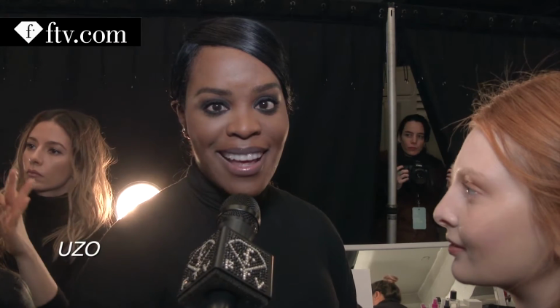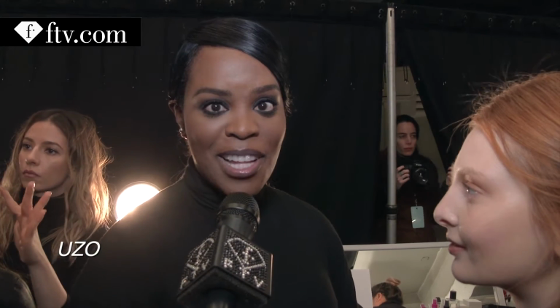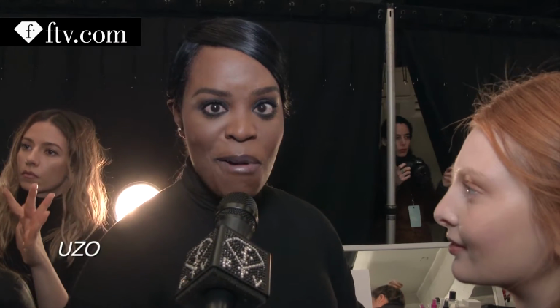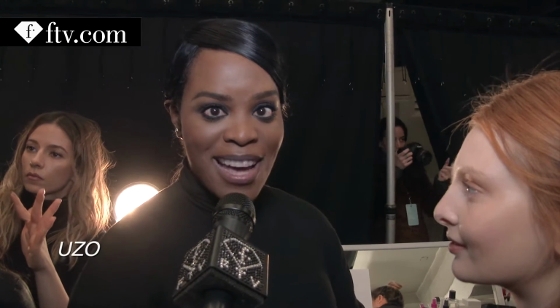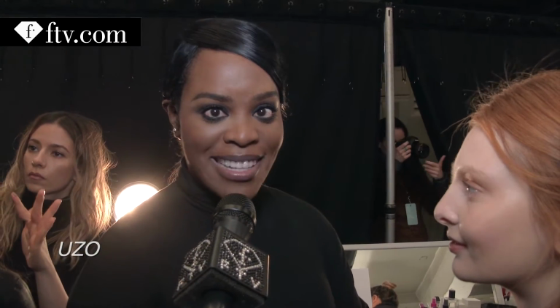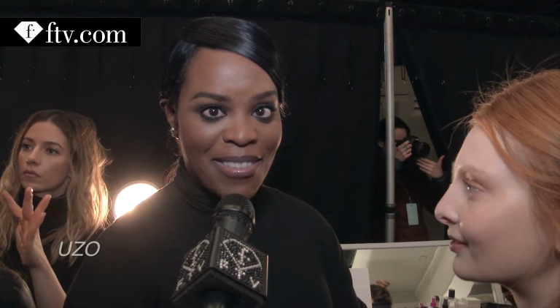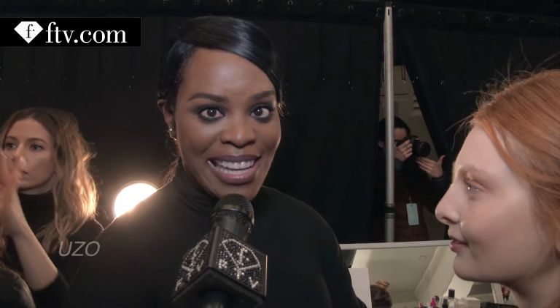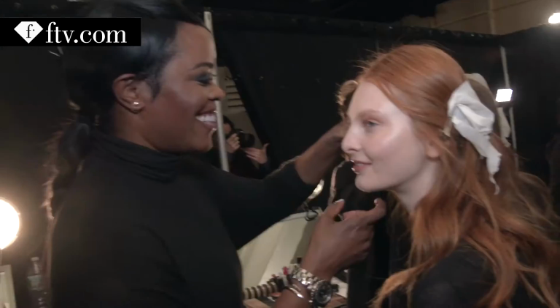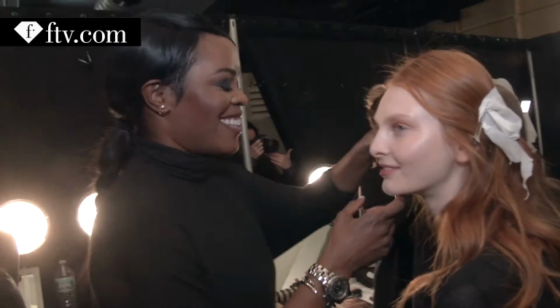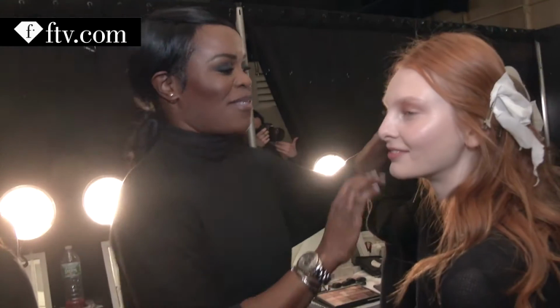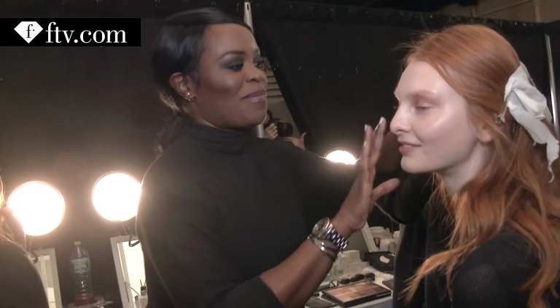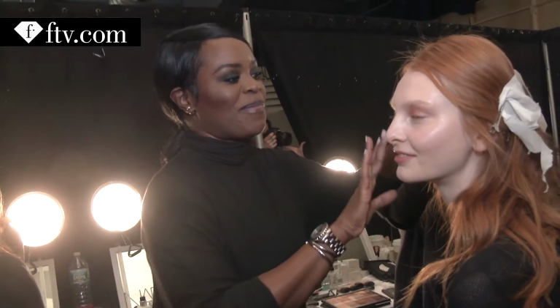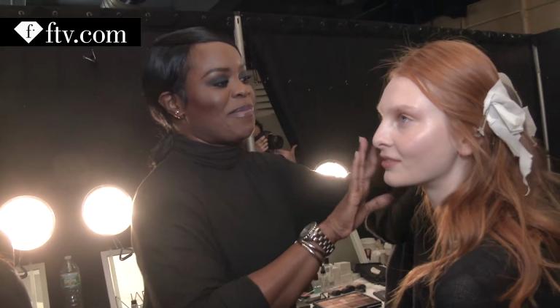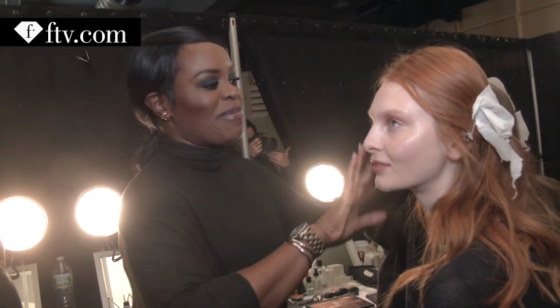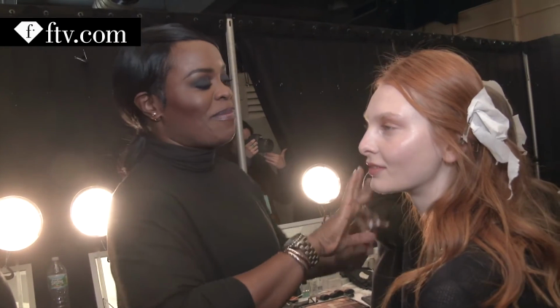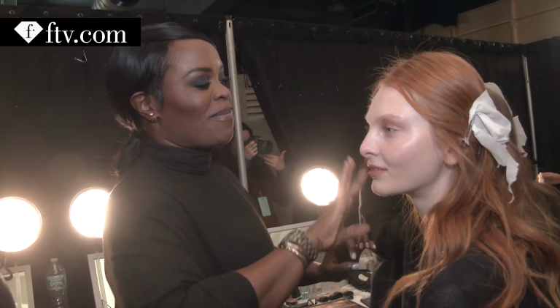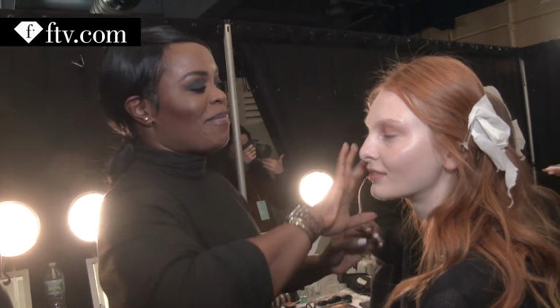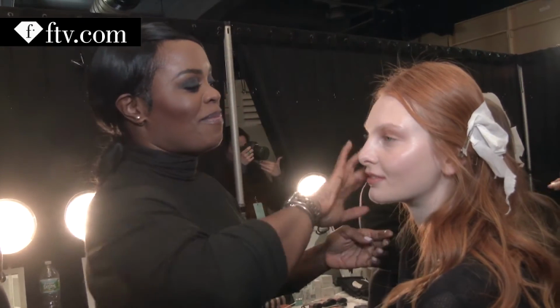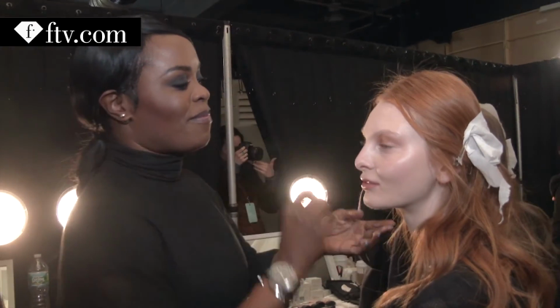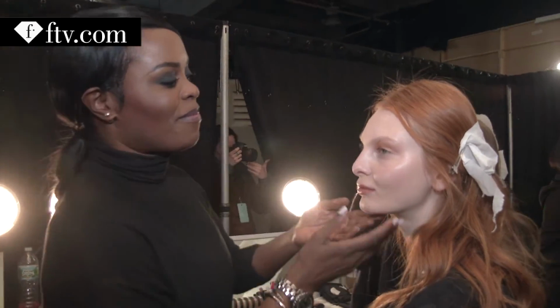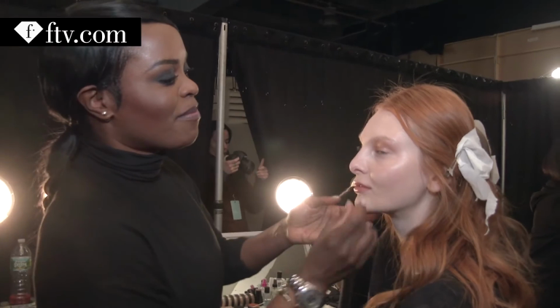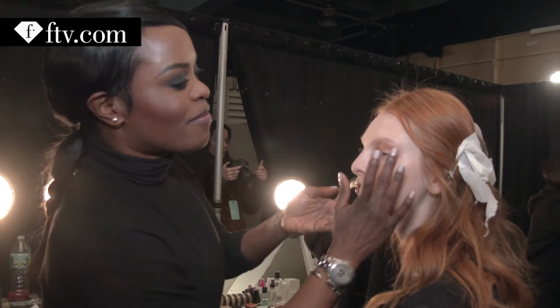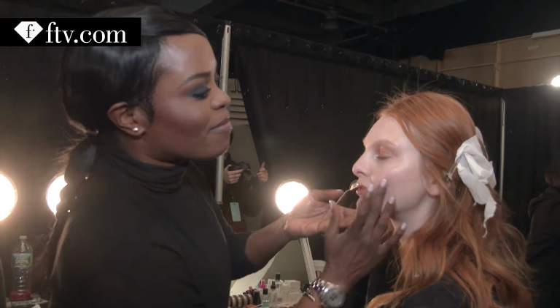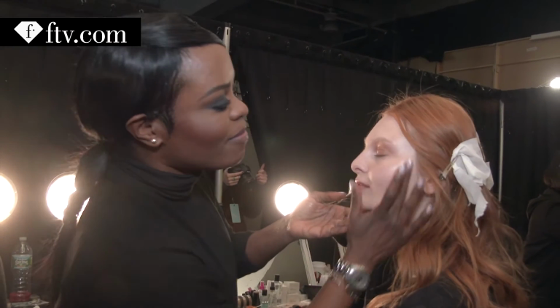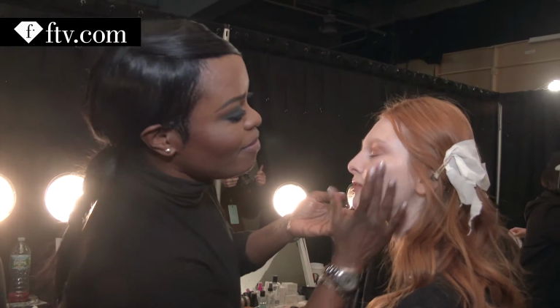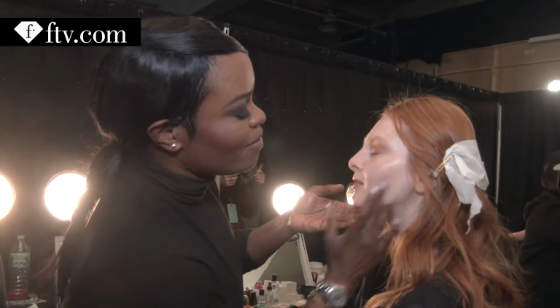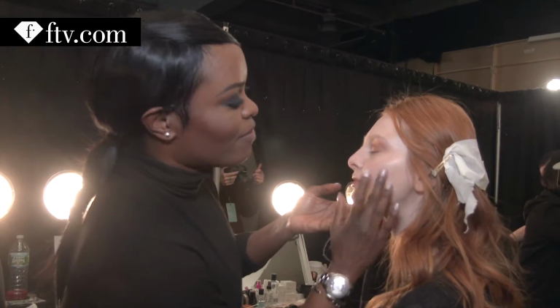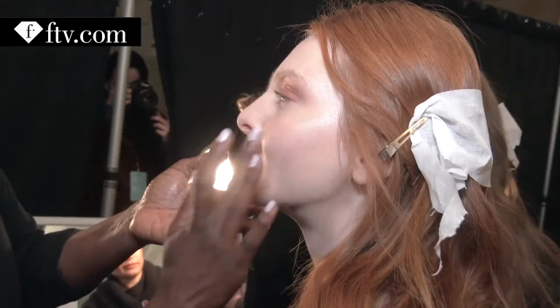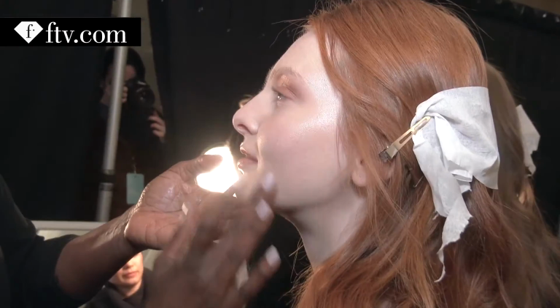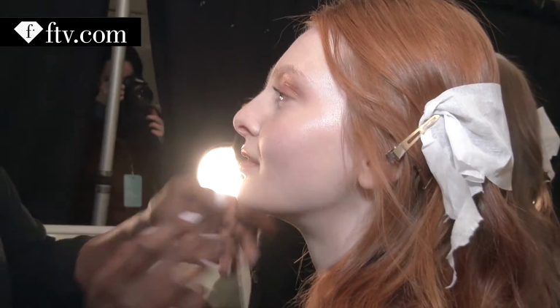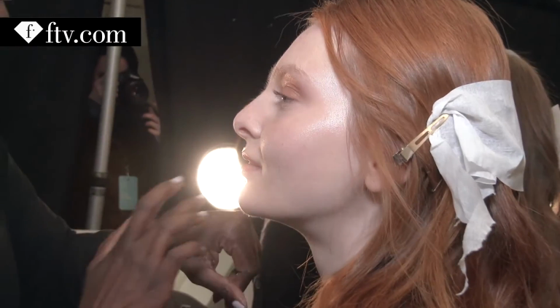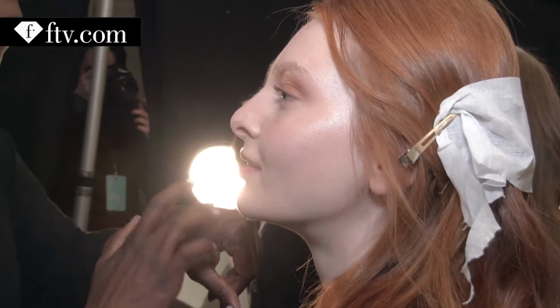Hello Fashion TV. It's a beautiful, modern, sophisticated, chic, elegant look, but then it's all about beautiful skin.